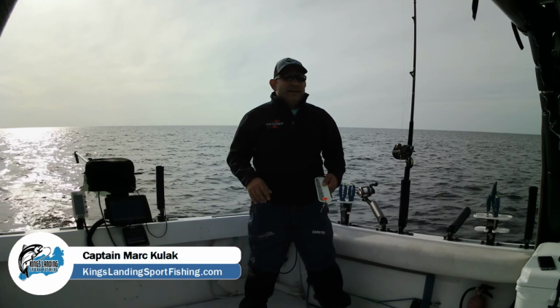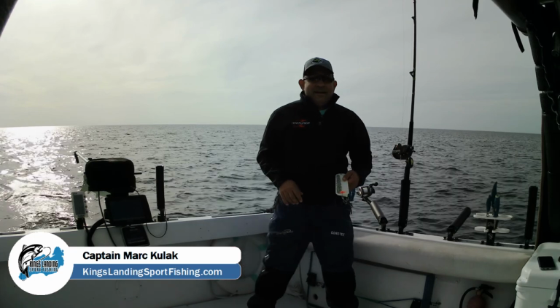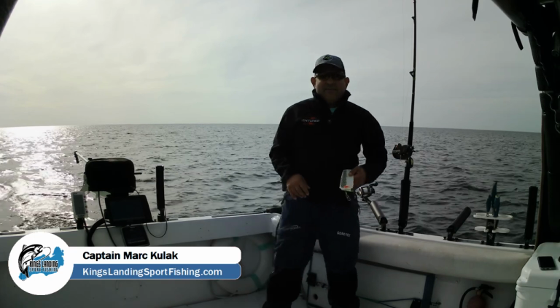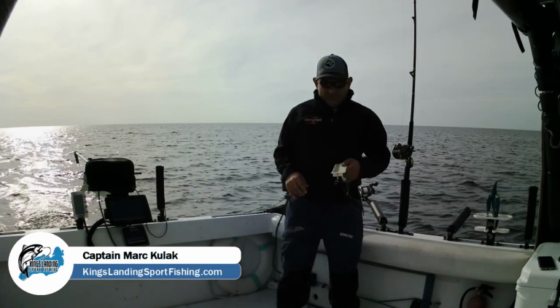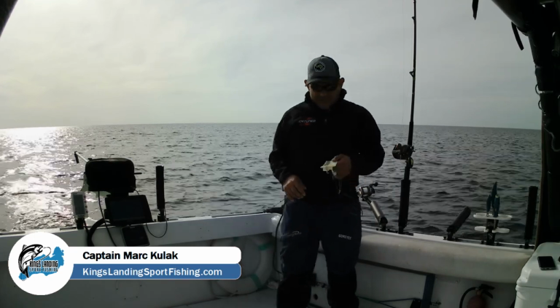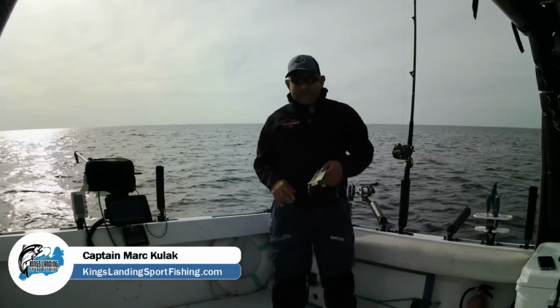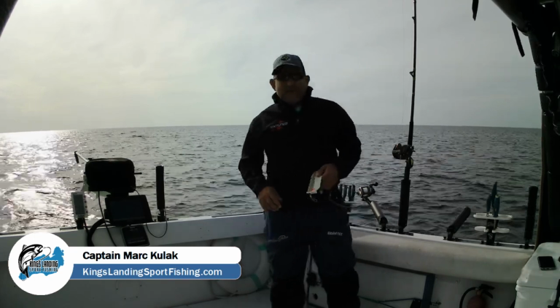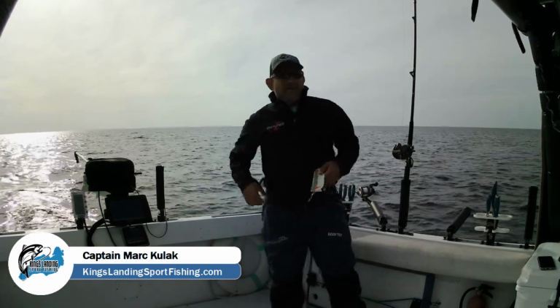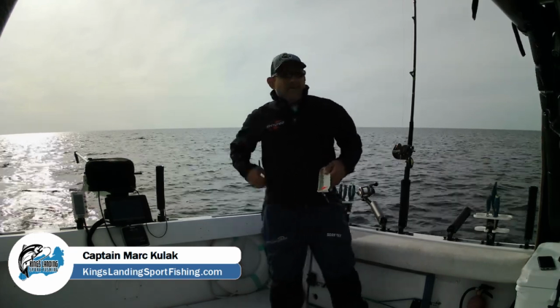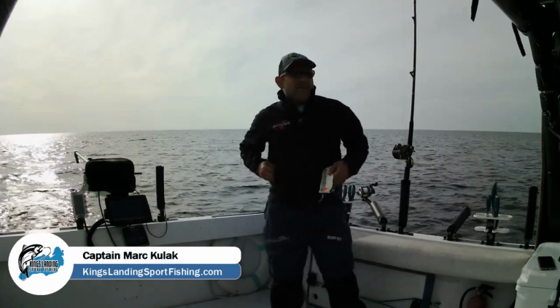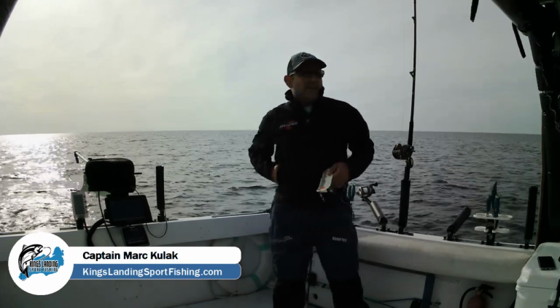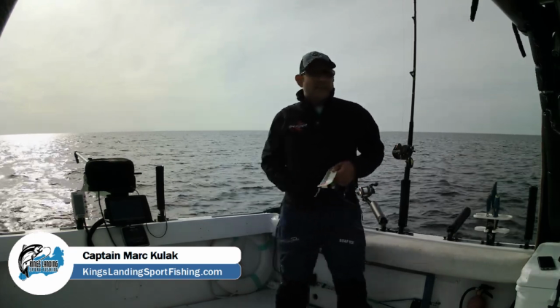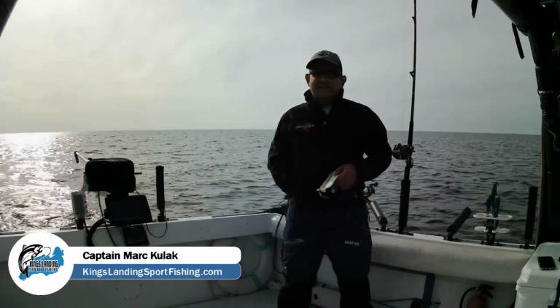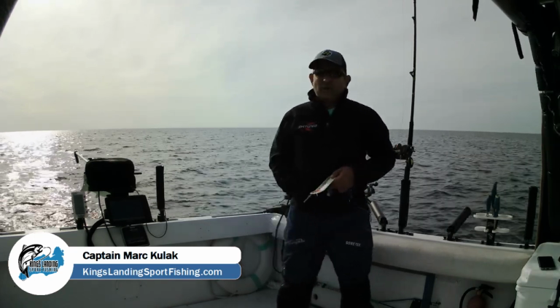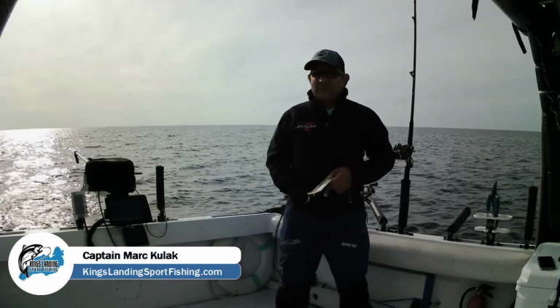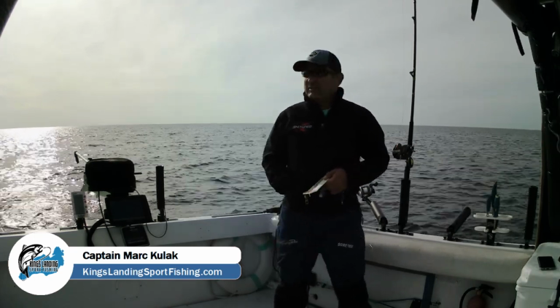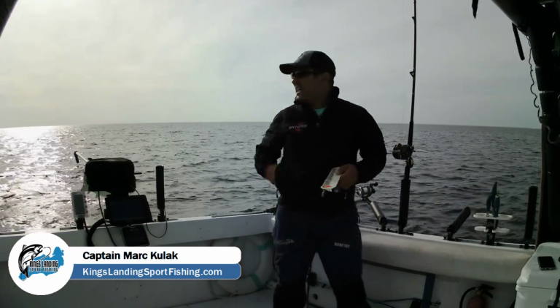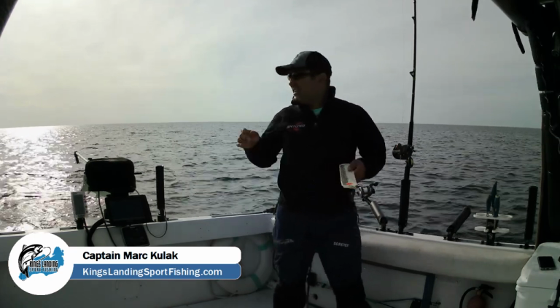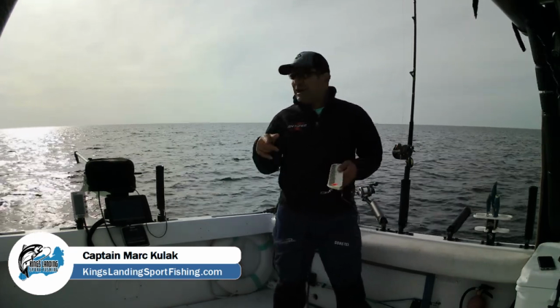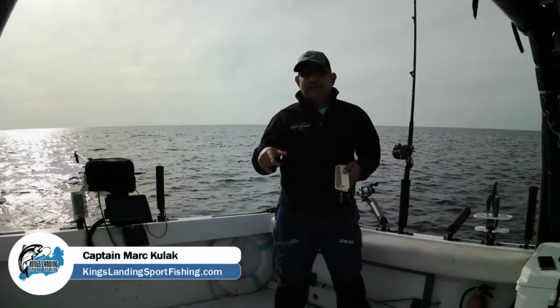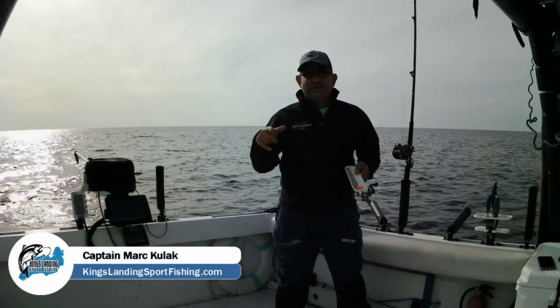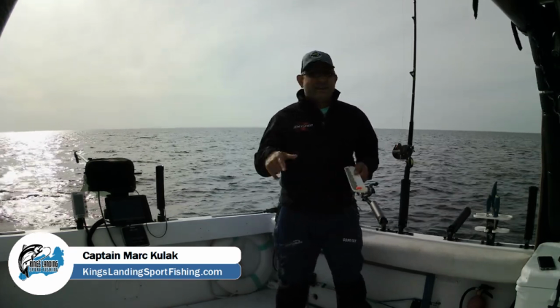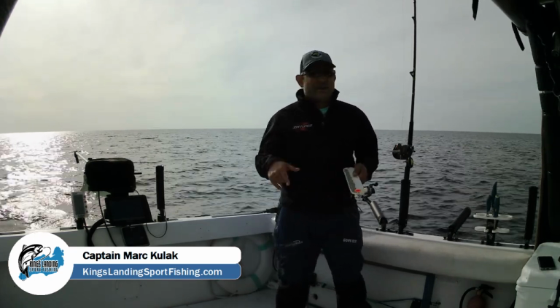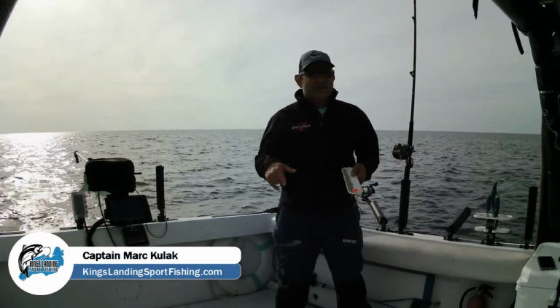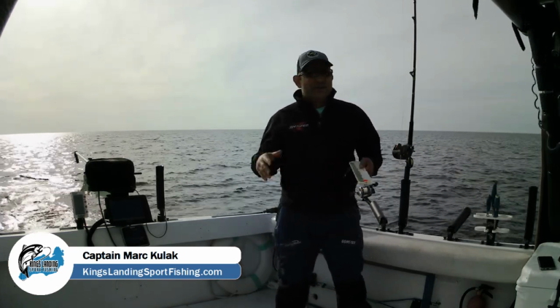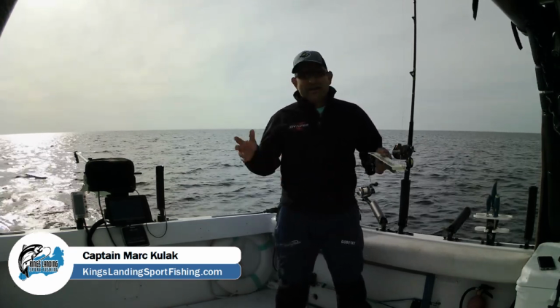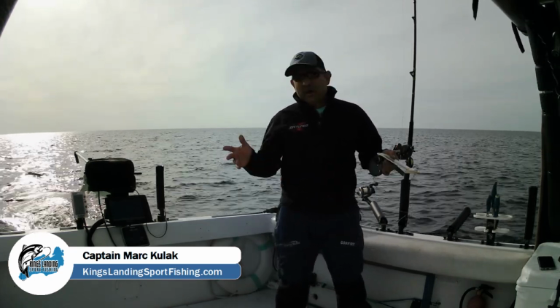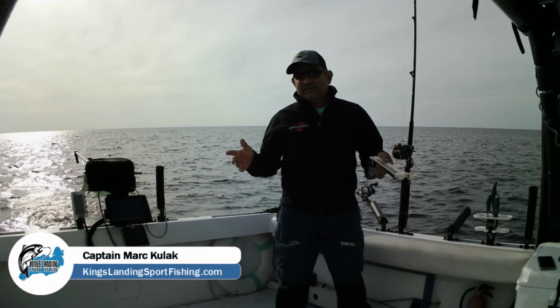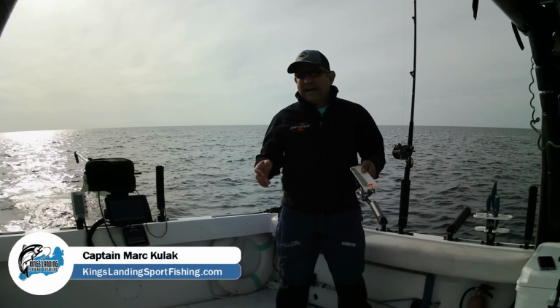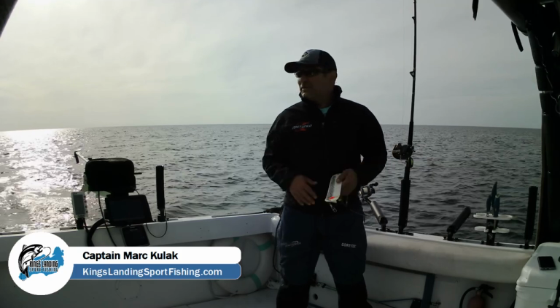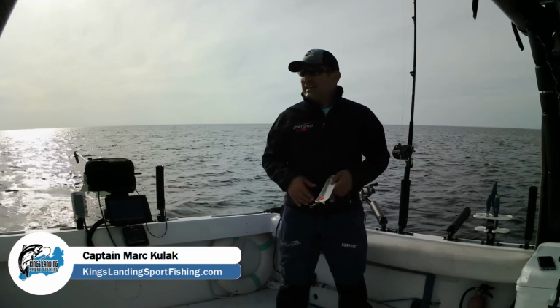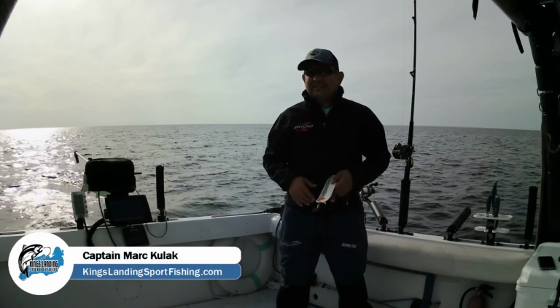Hey folks, Captain Mark here from King's Landing Sportfishing, and today I want to do a video I'm going to call a diver test.